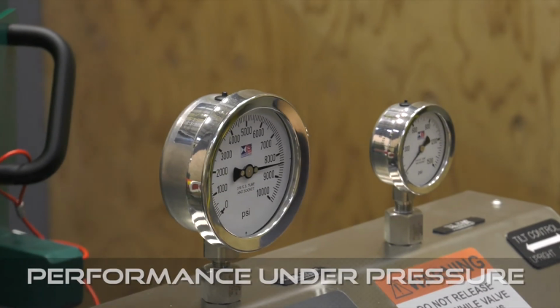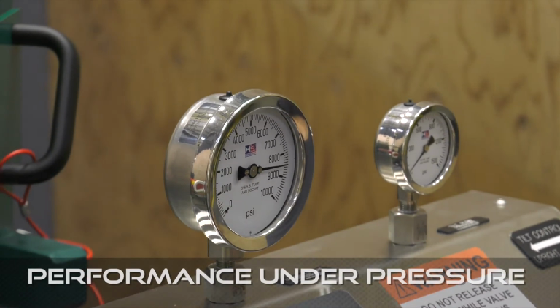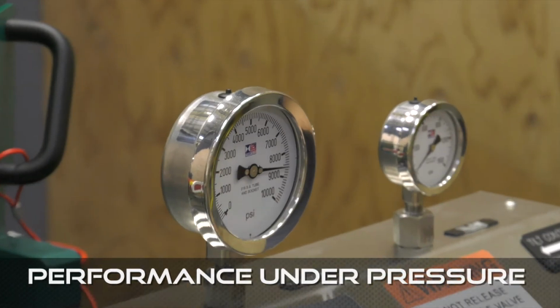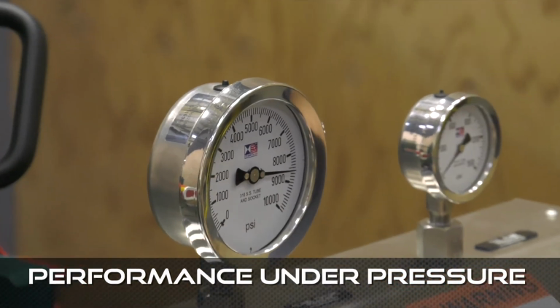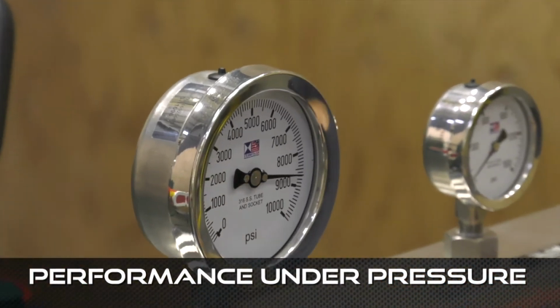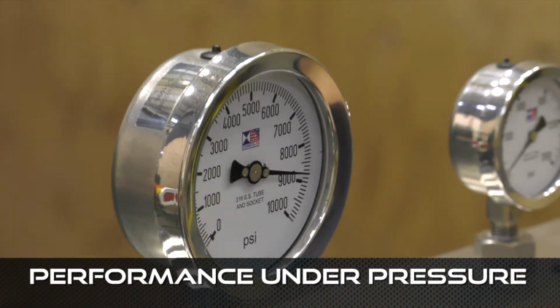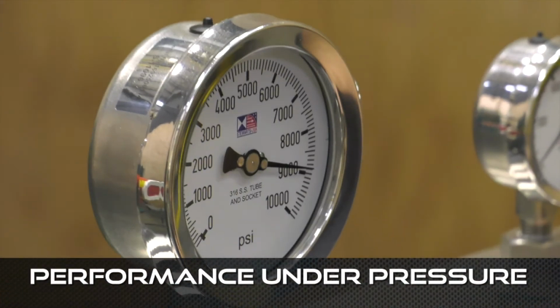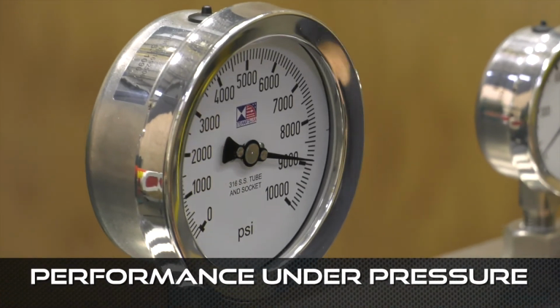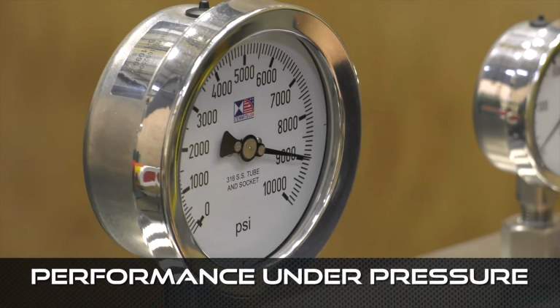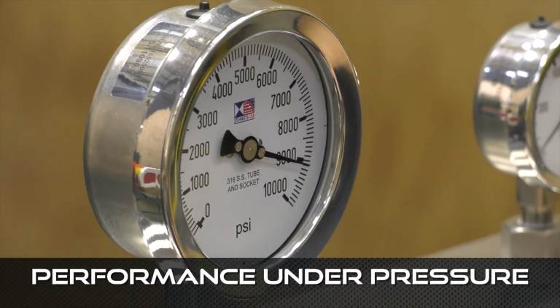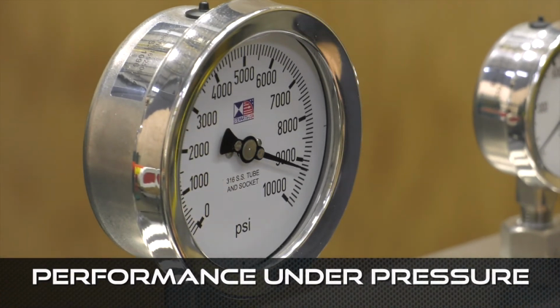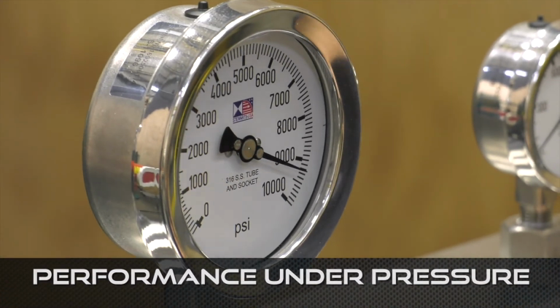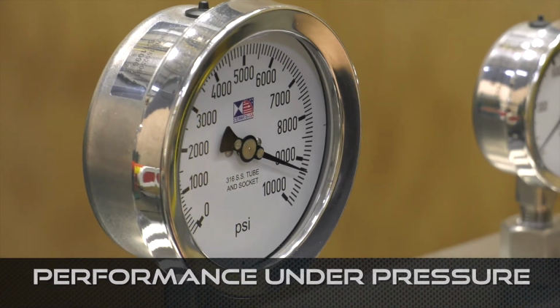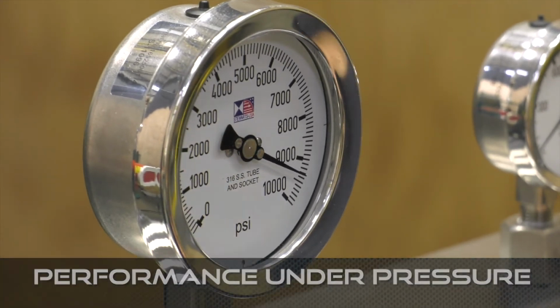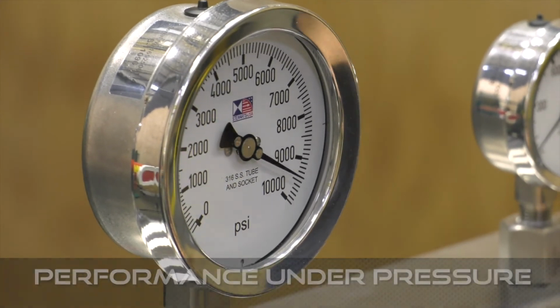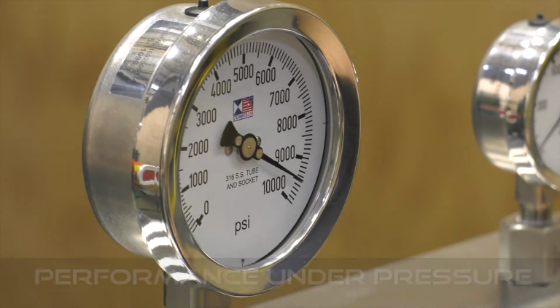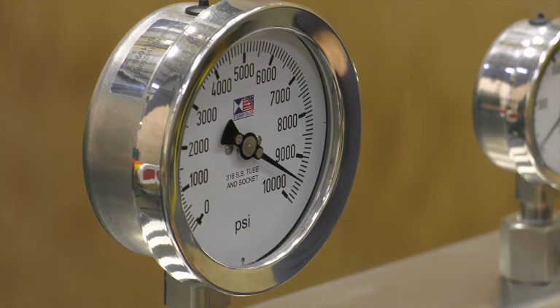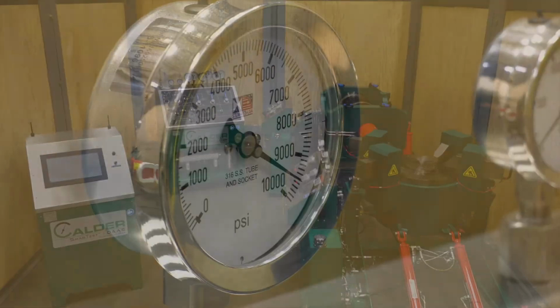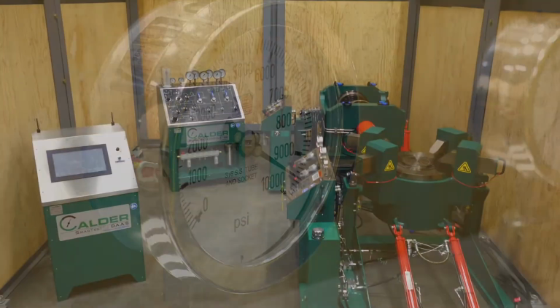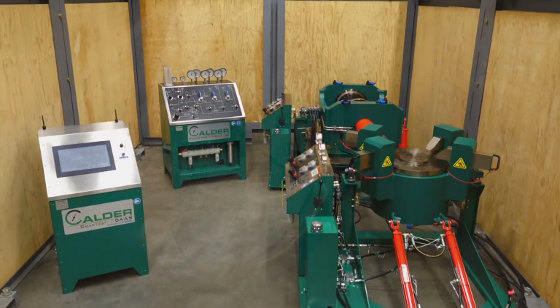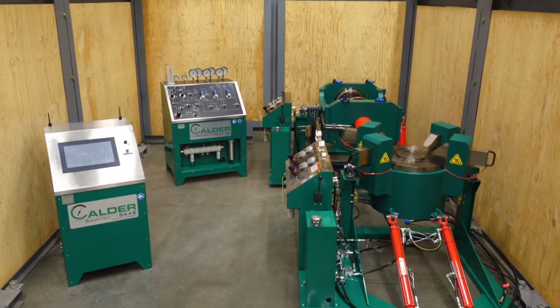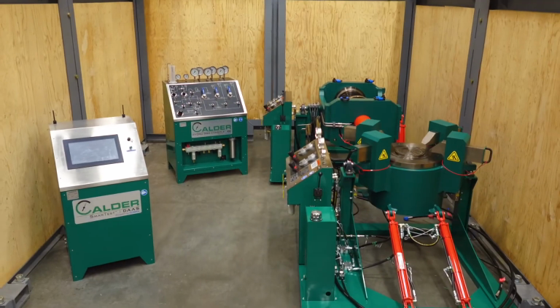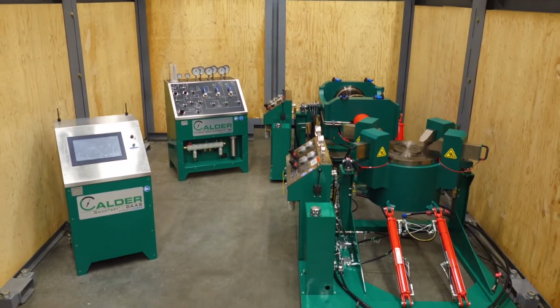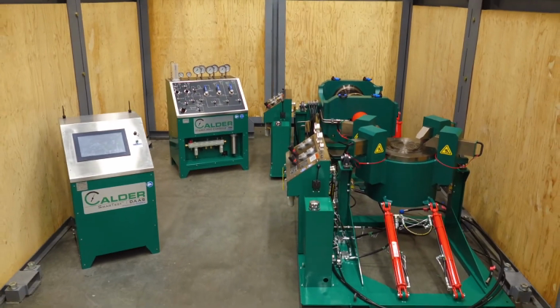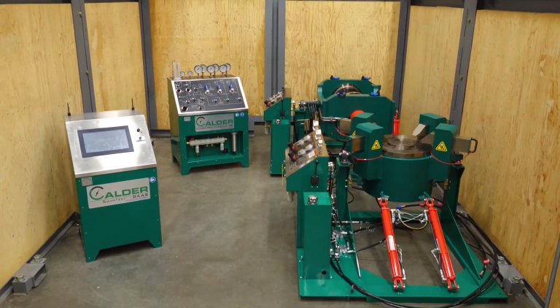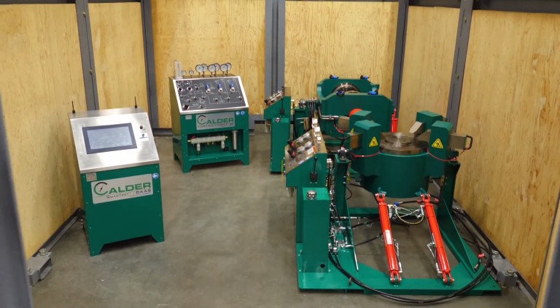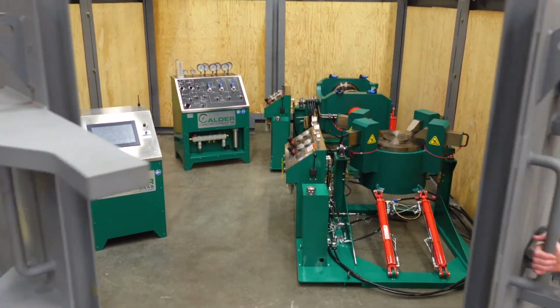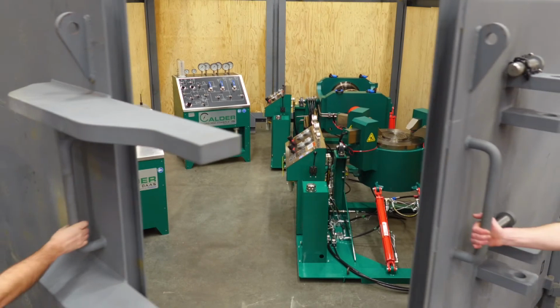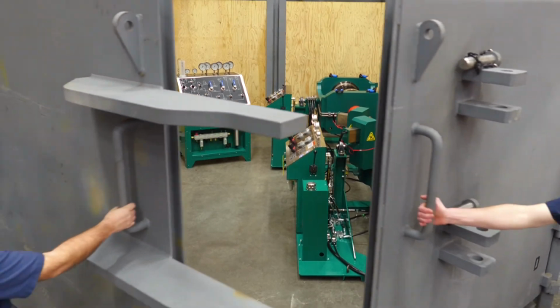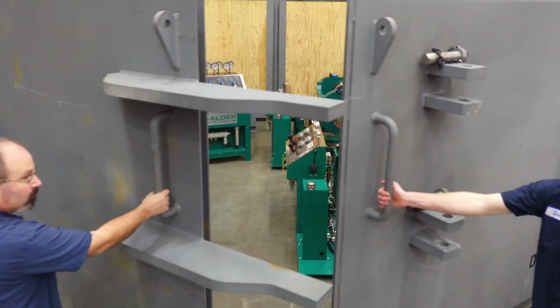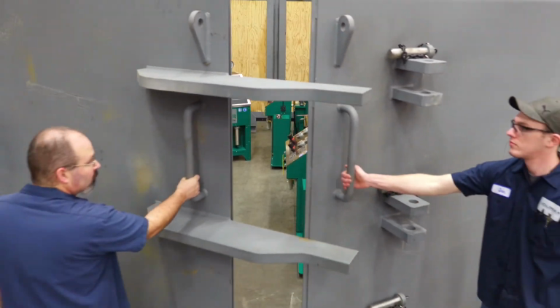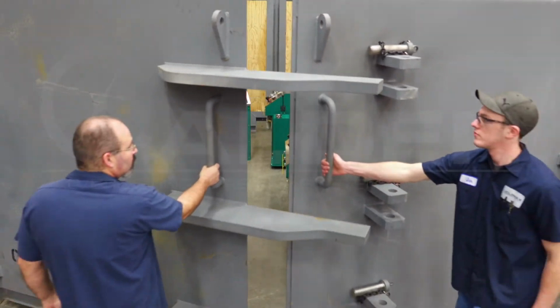Performance under pressure. See why Calder is the most flexible and cost-effective way to manage your valve testing program today.